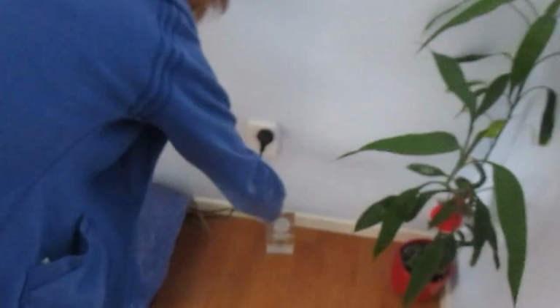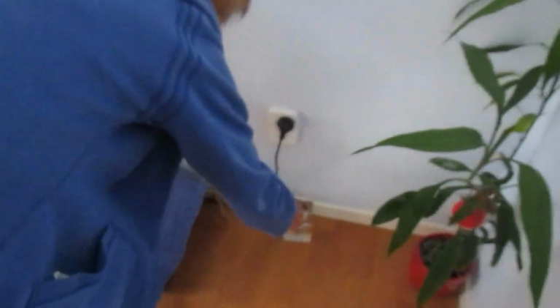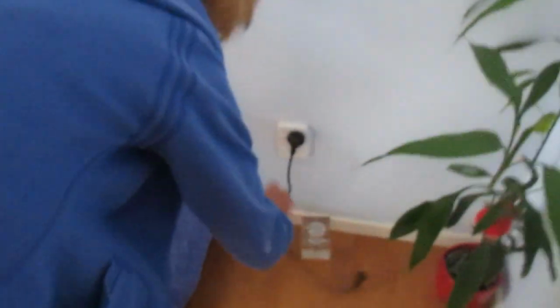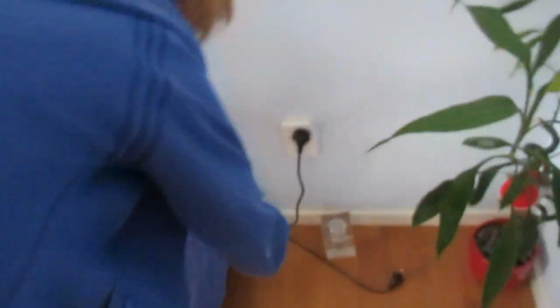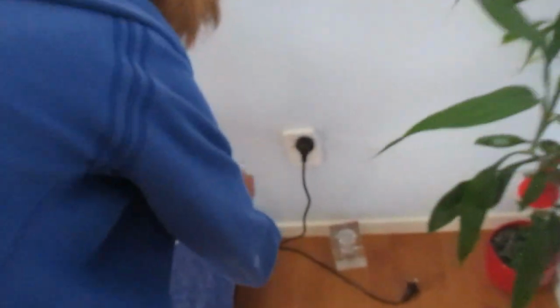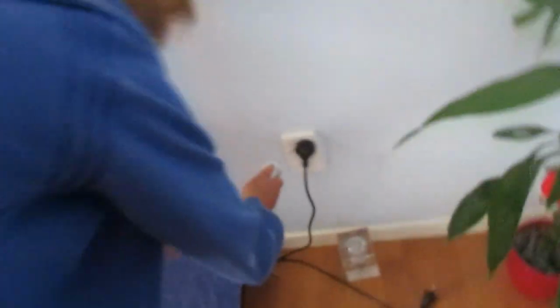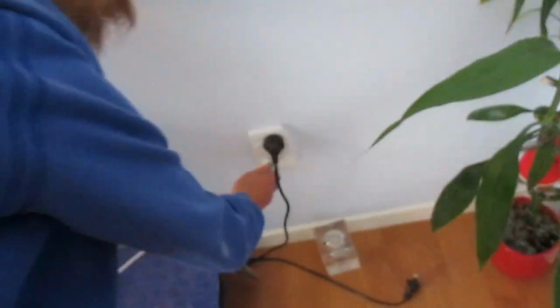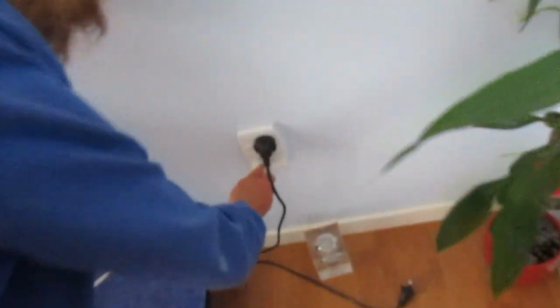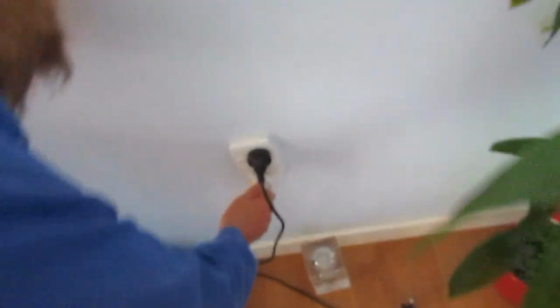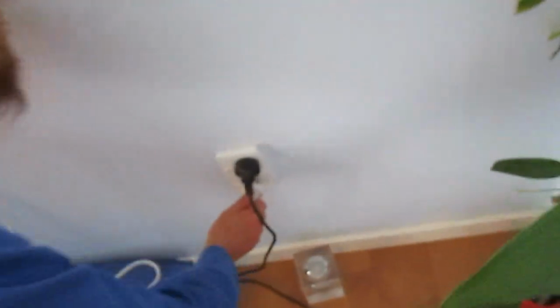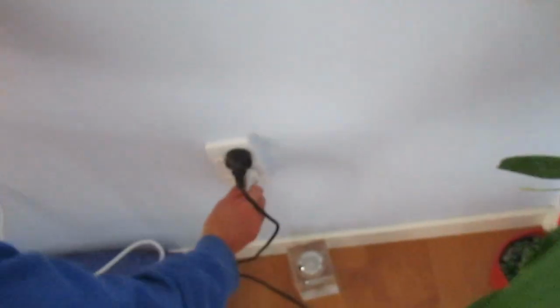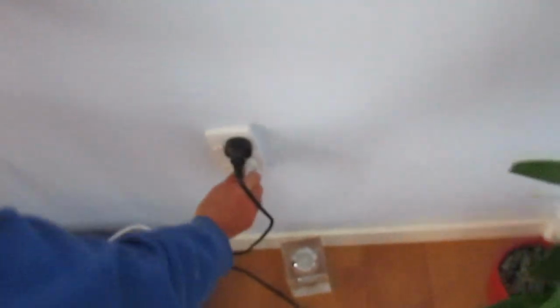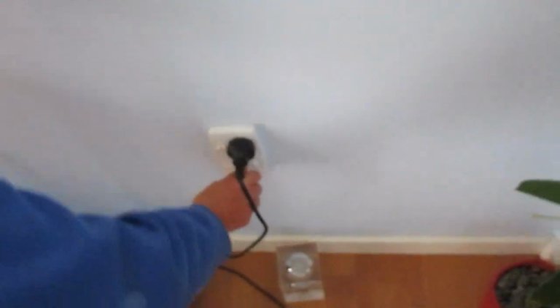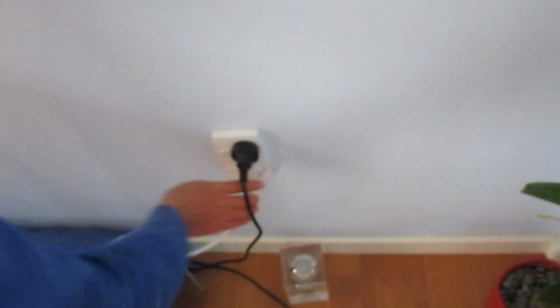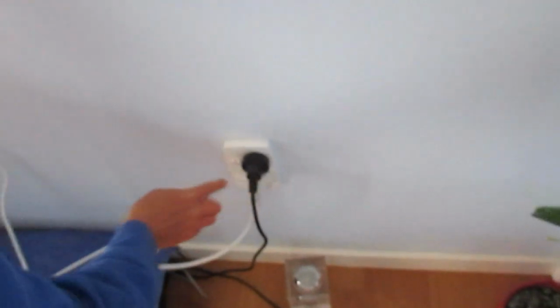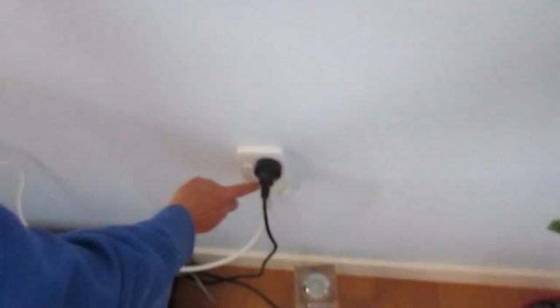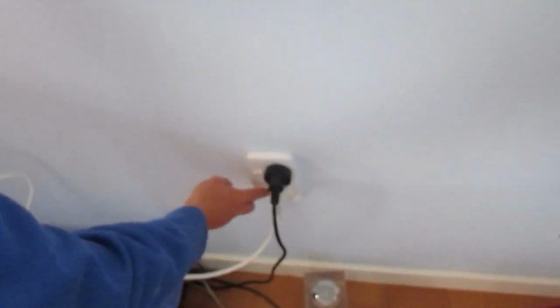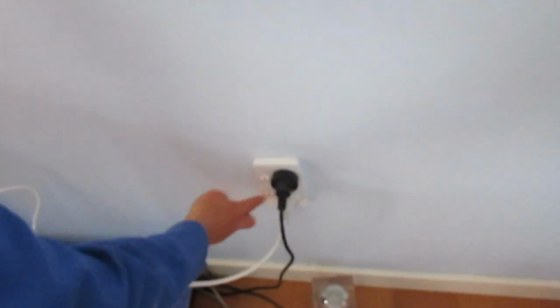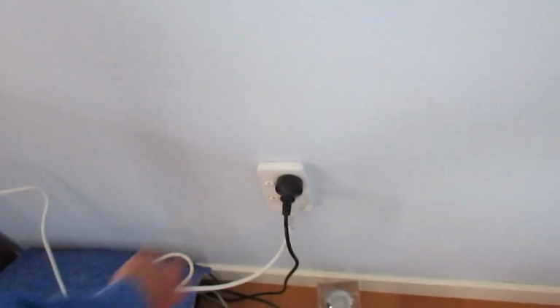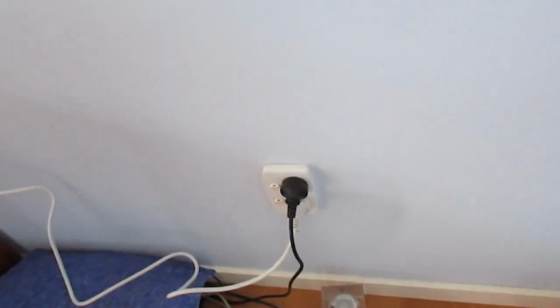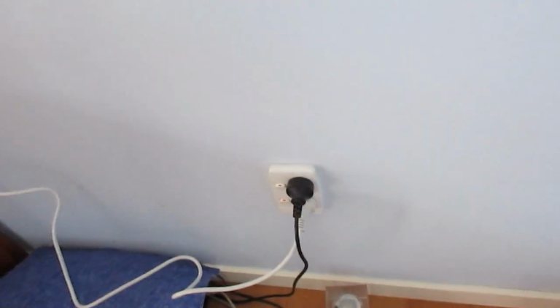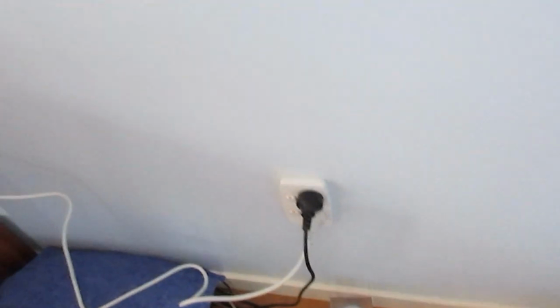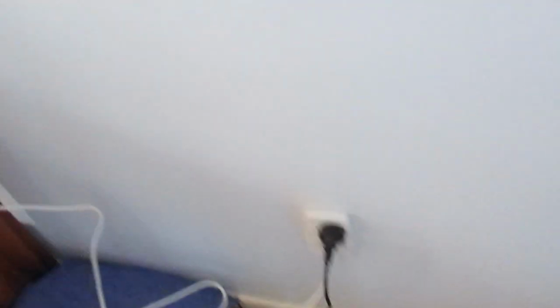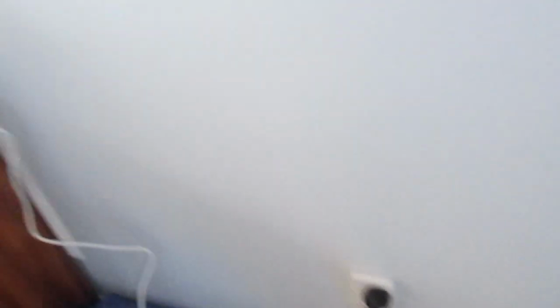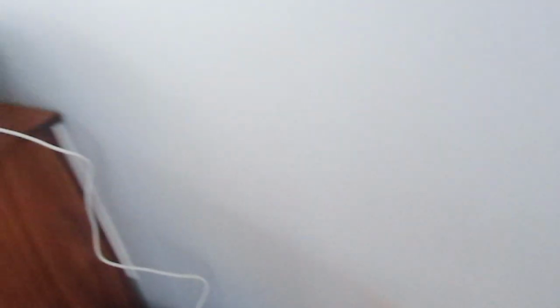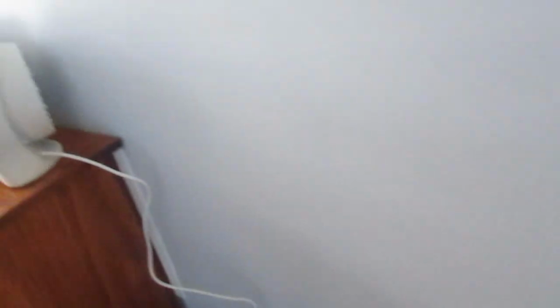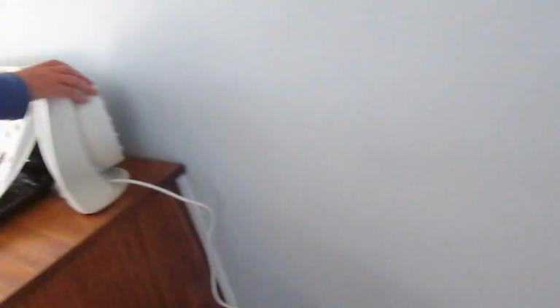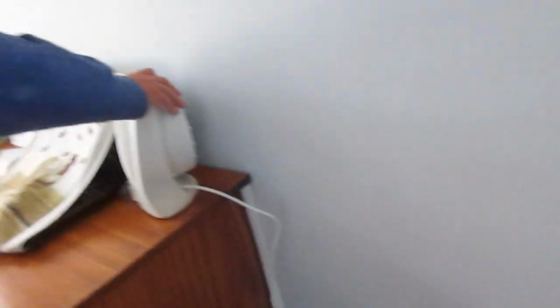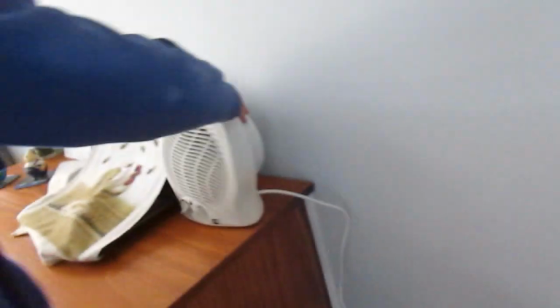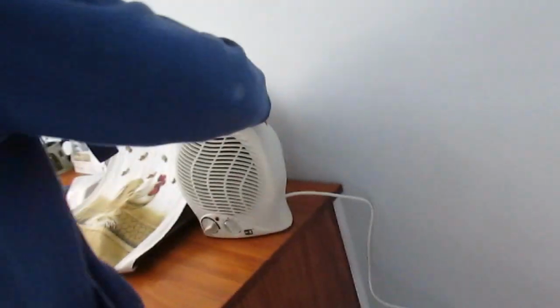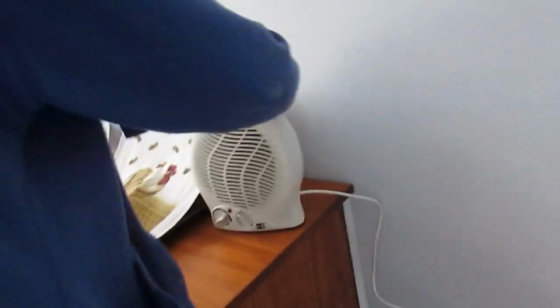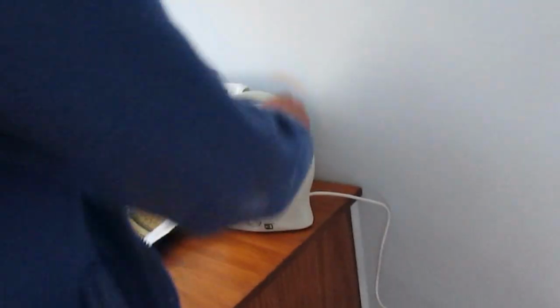This one I have to be careful not to knock it off. So there it is, it's plugged in.